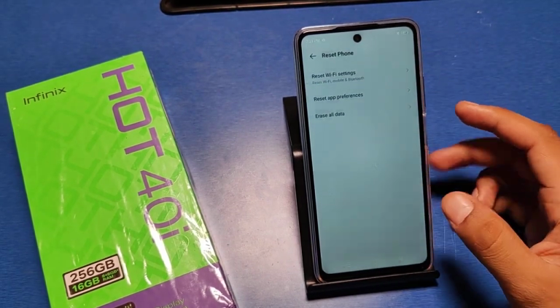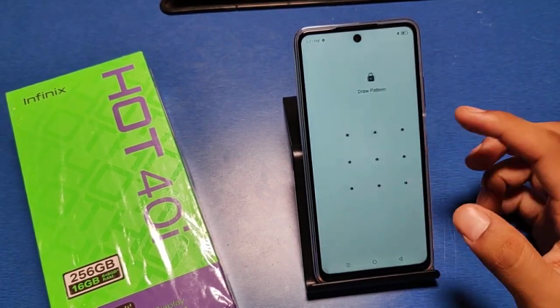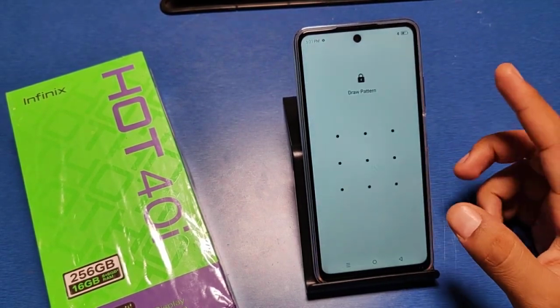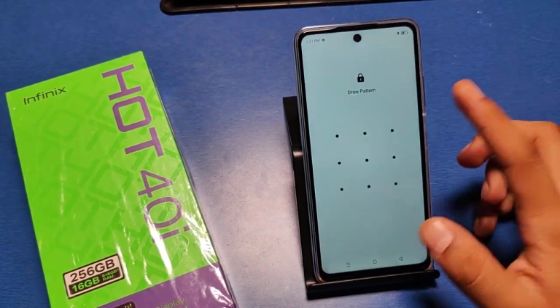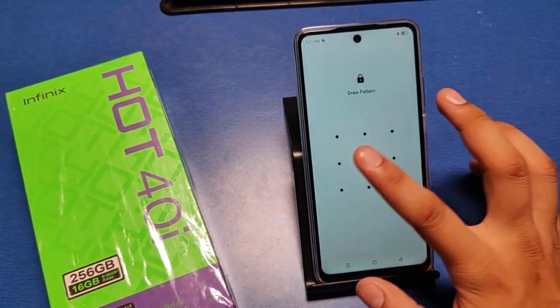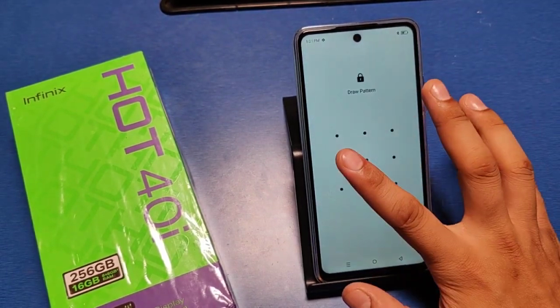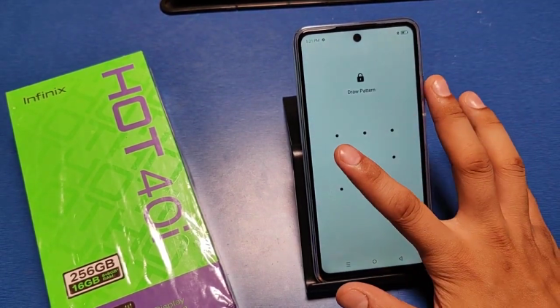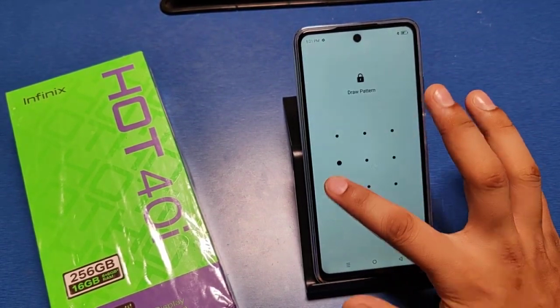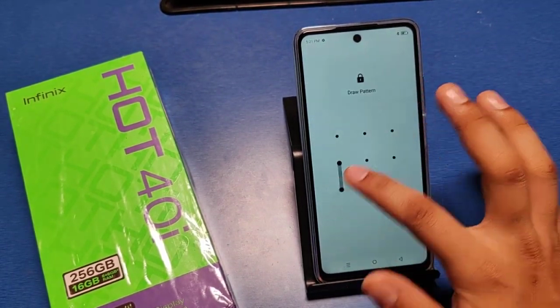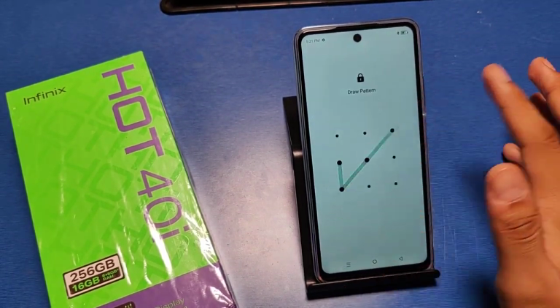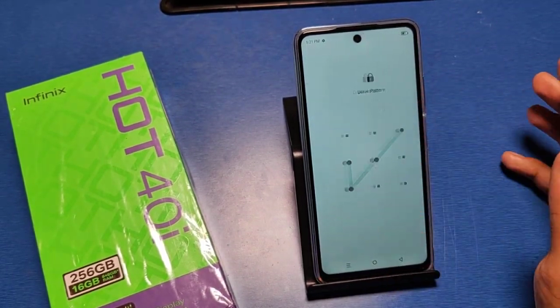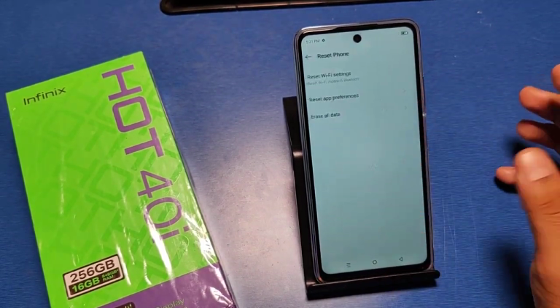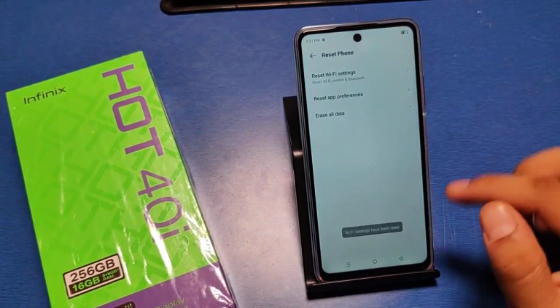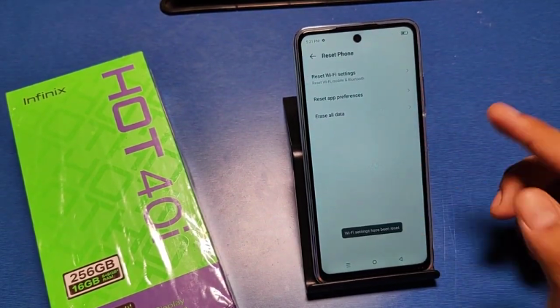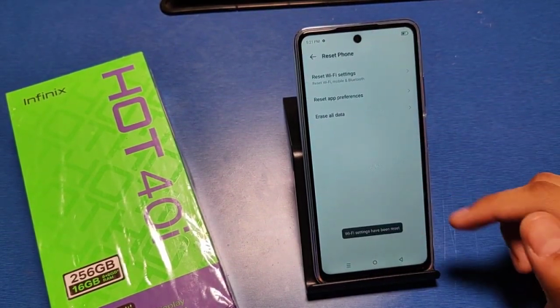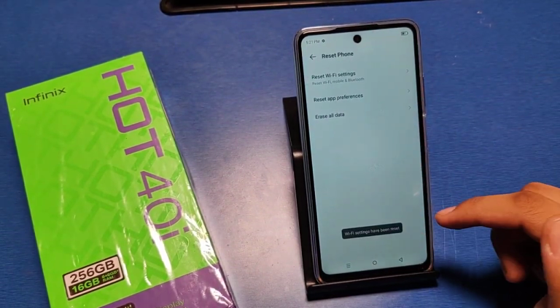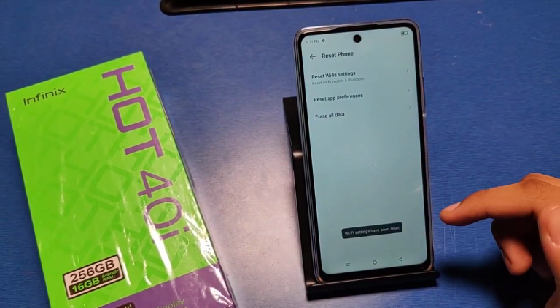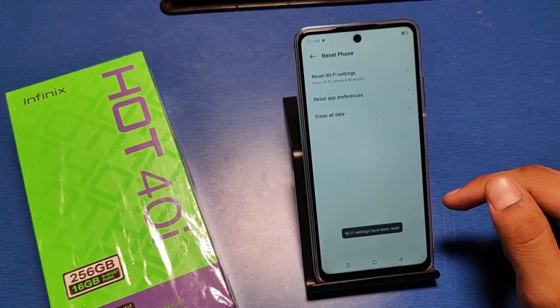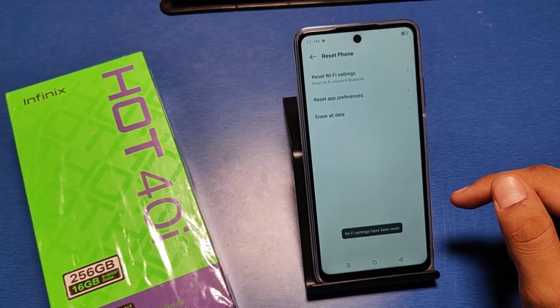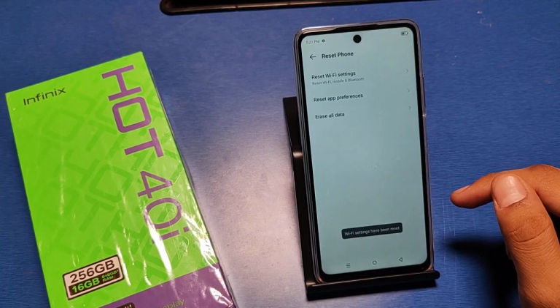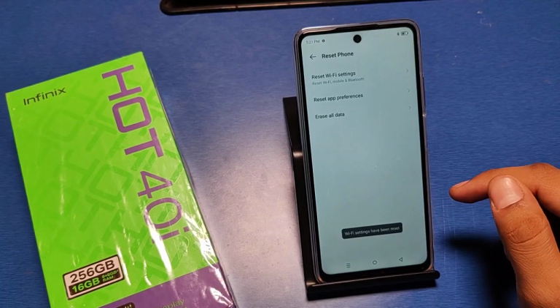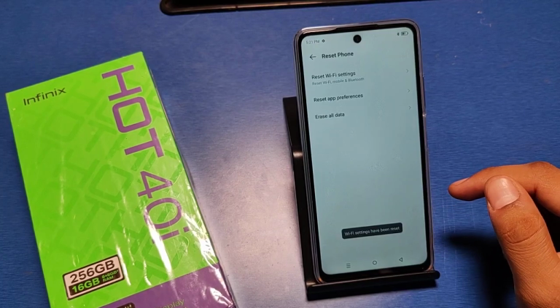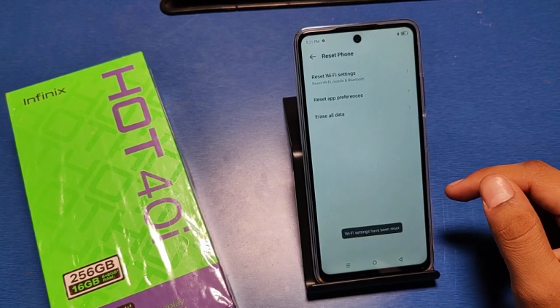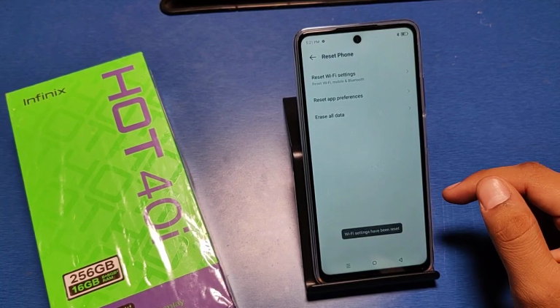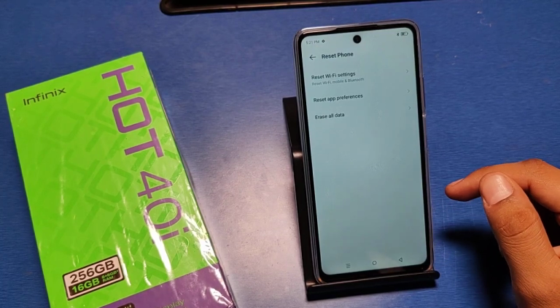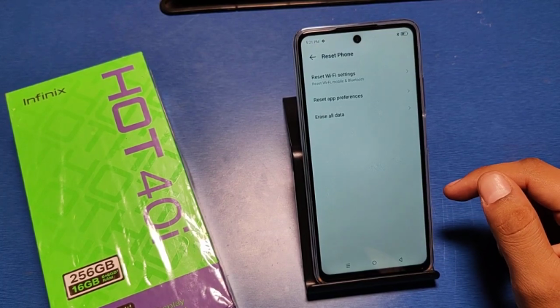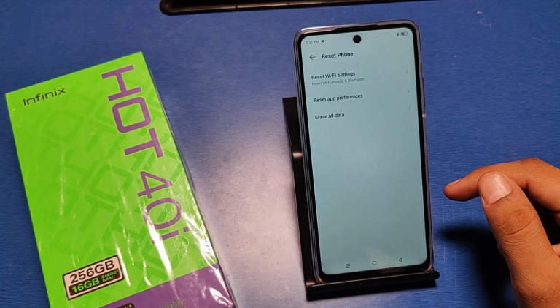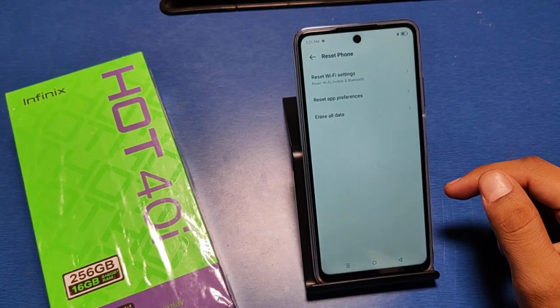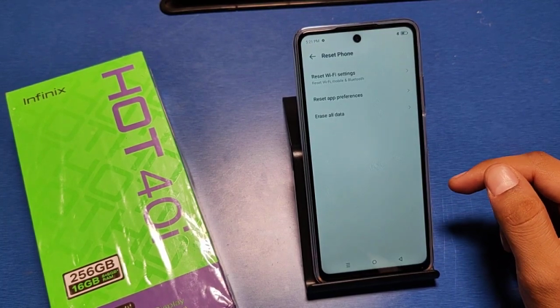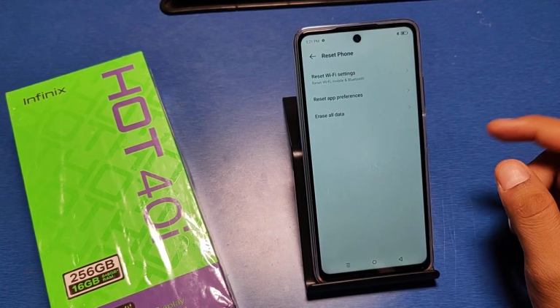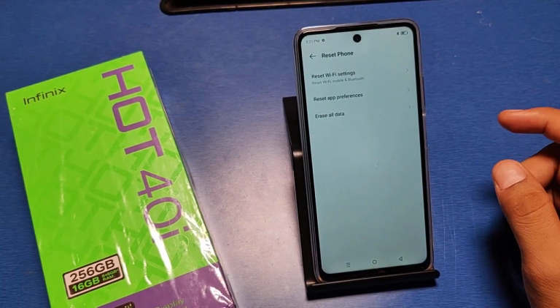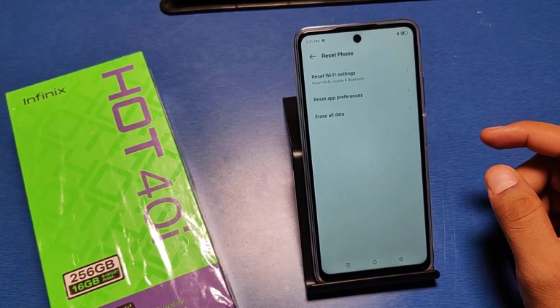Just draw your password and it will be resetted. I hope you like this video.